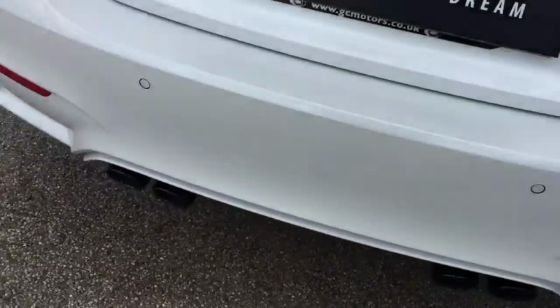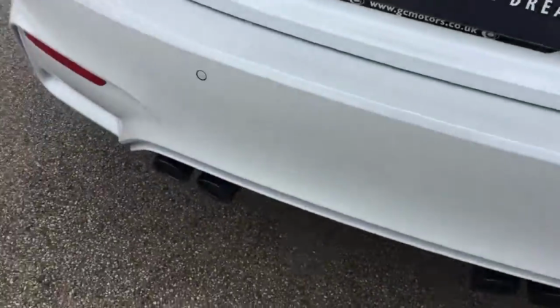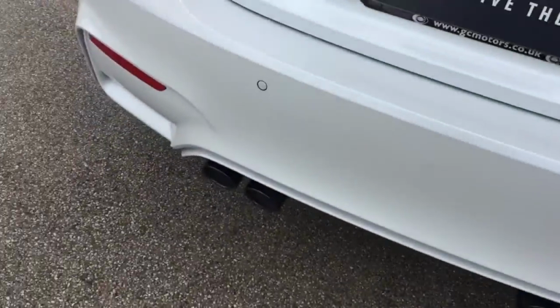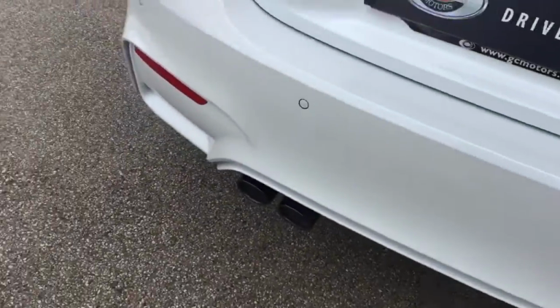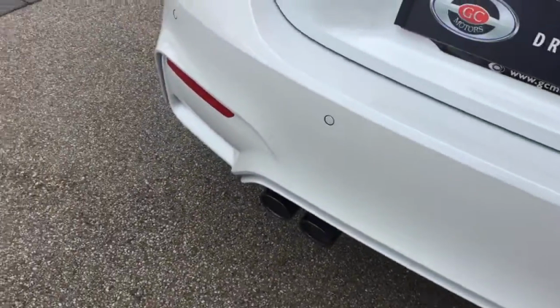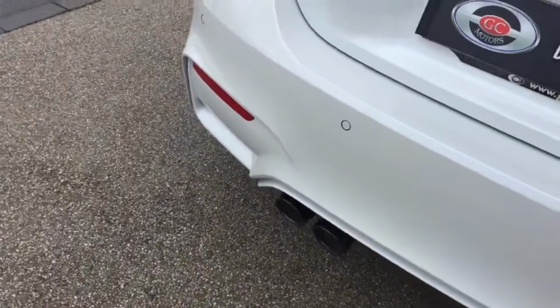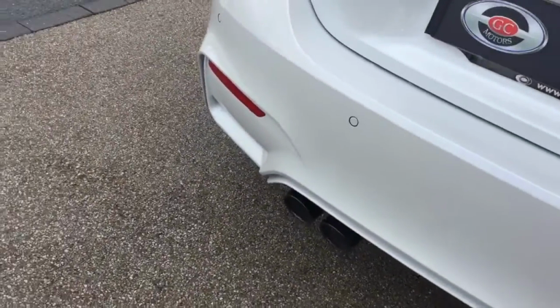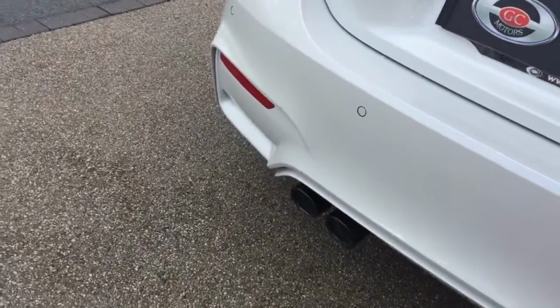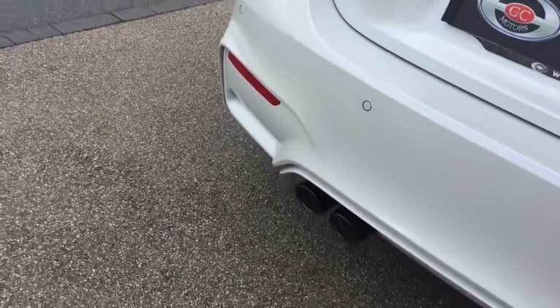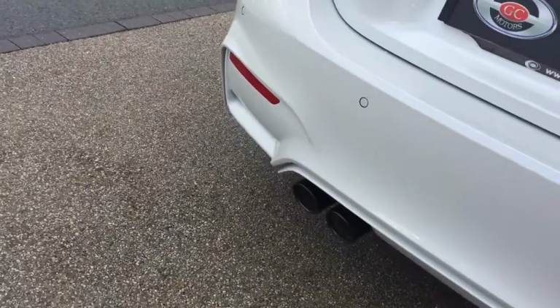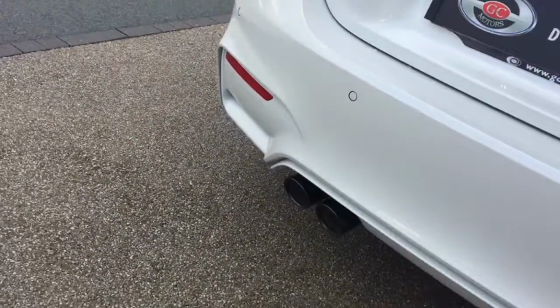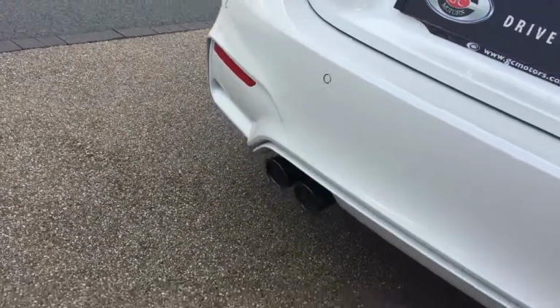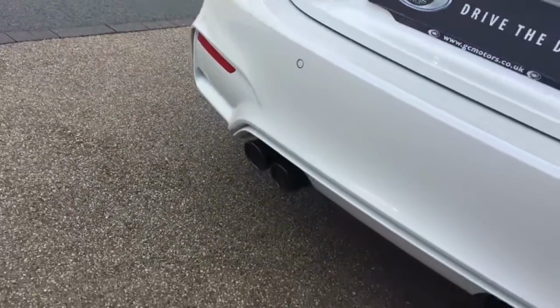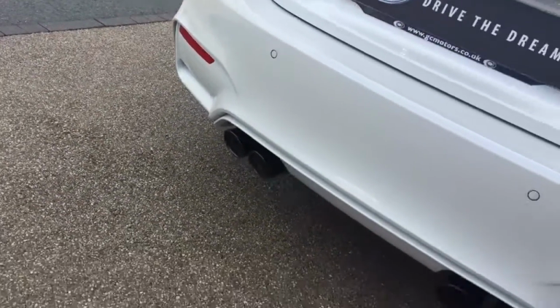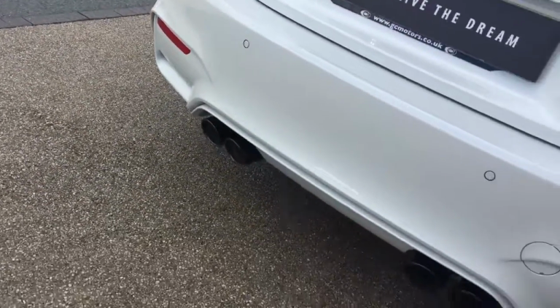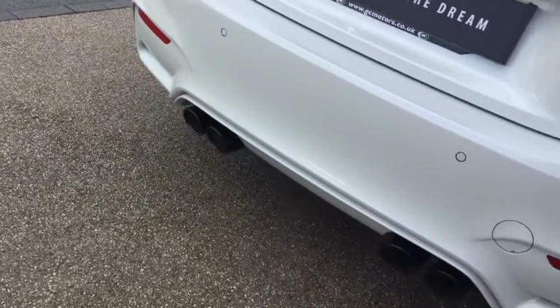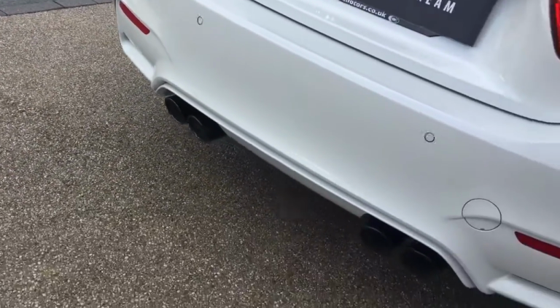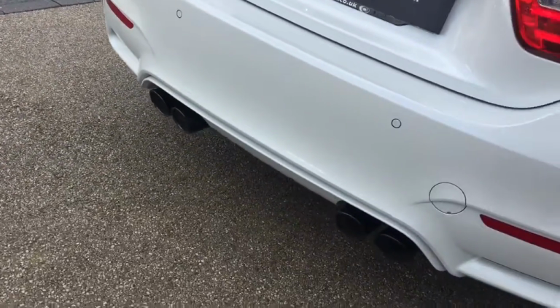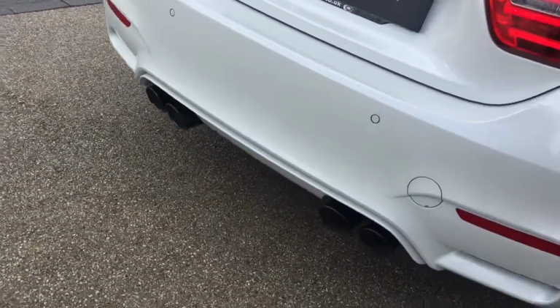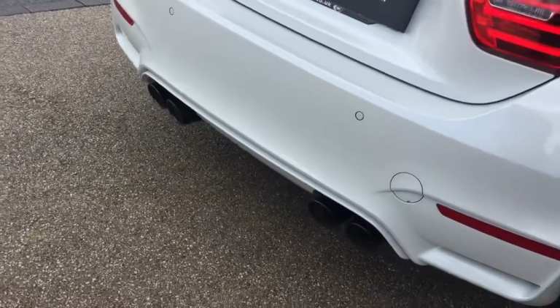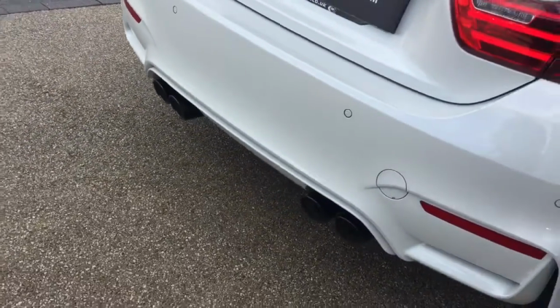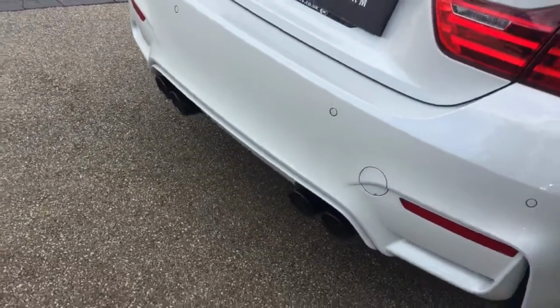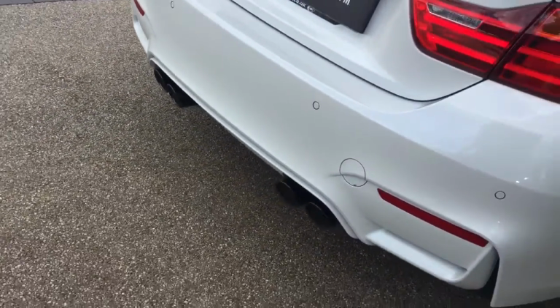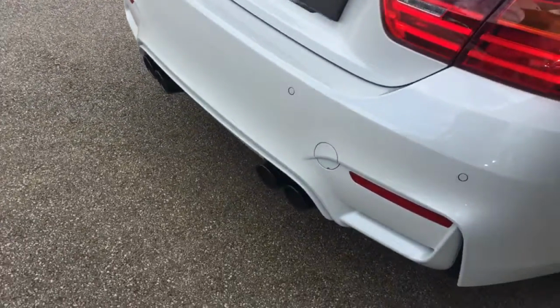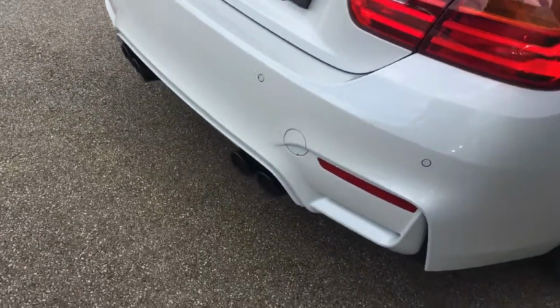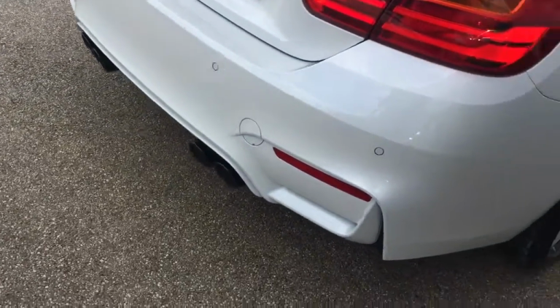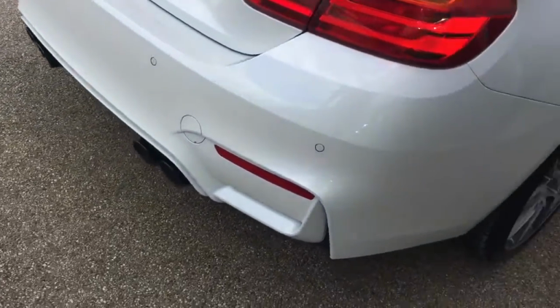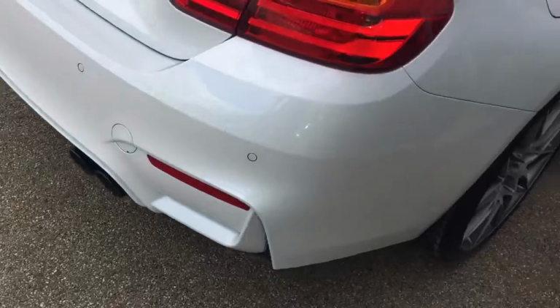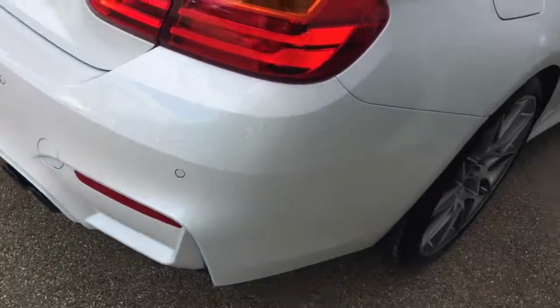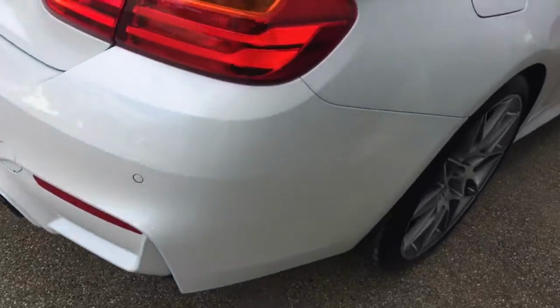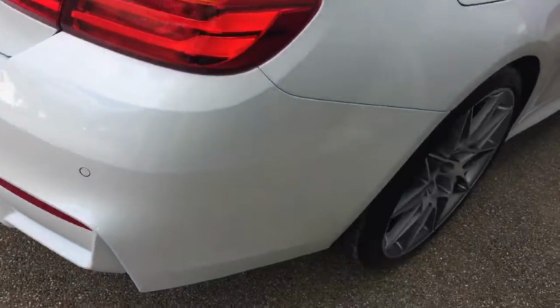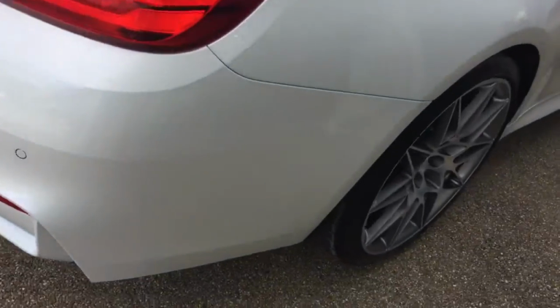We've got the rear parking sensors and quad exhaust.